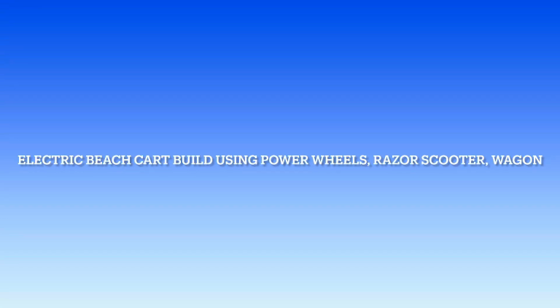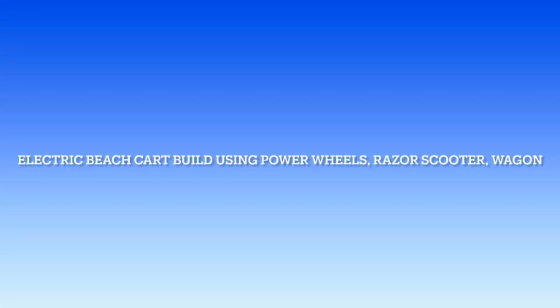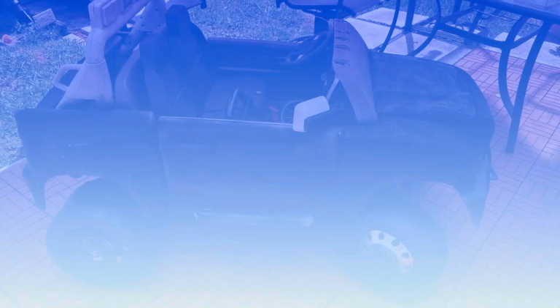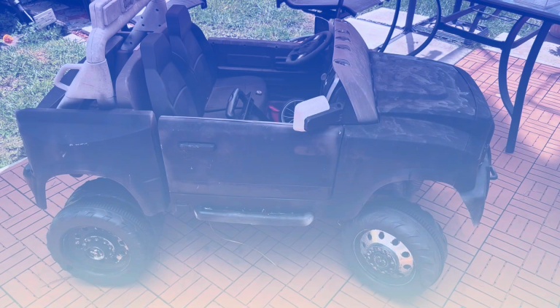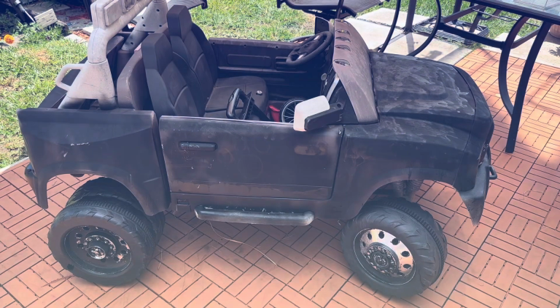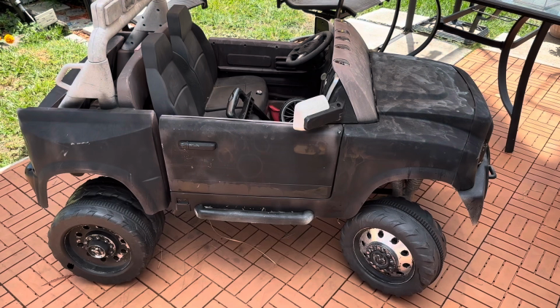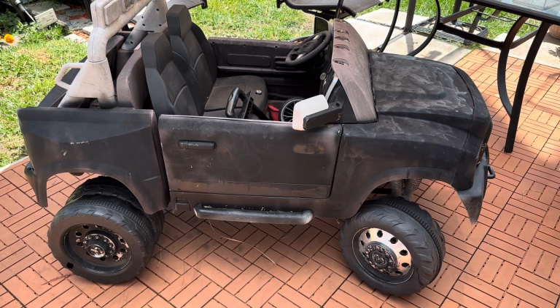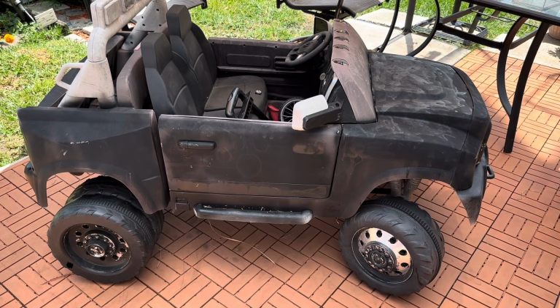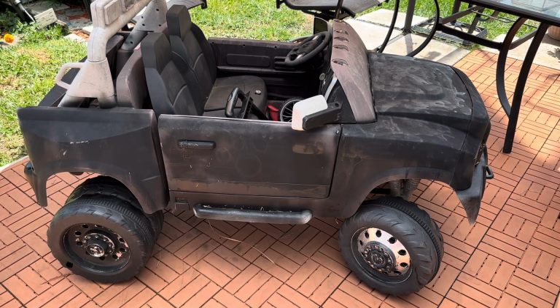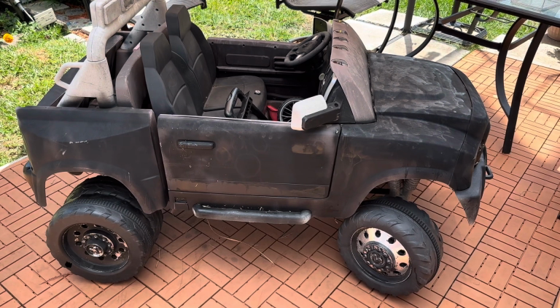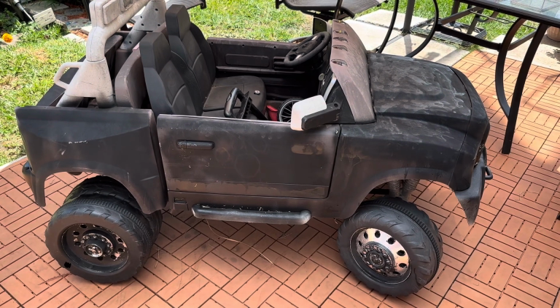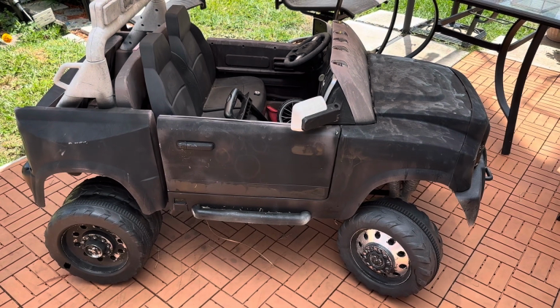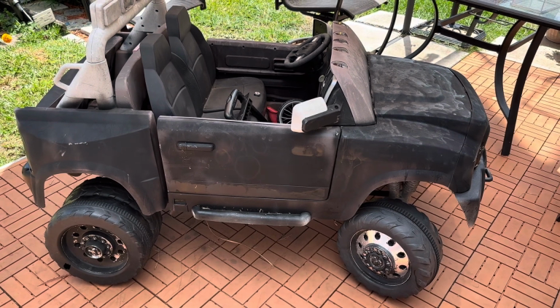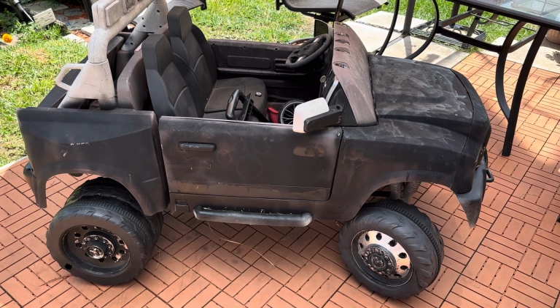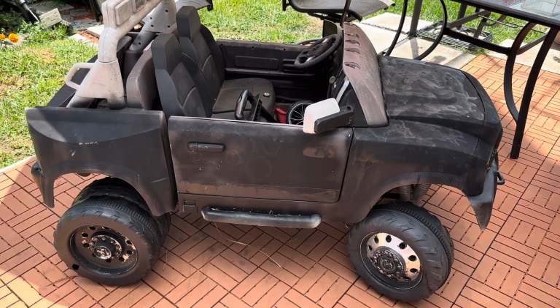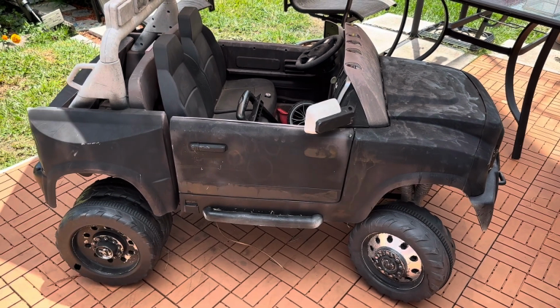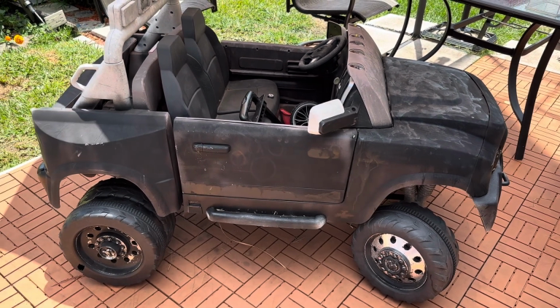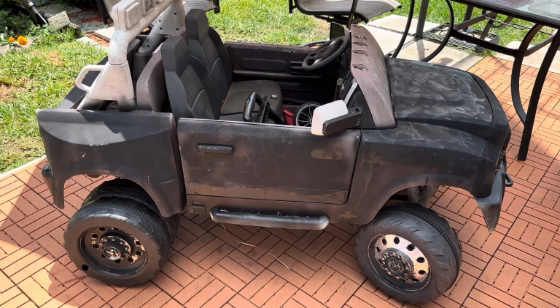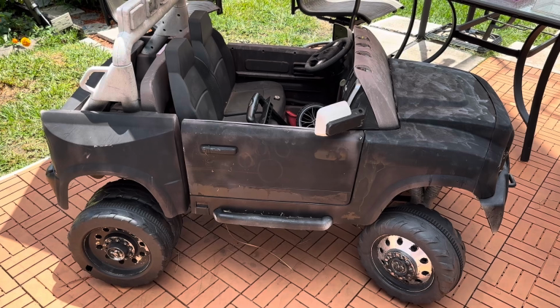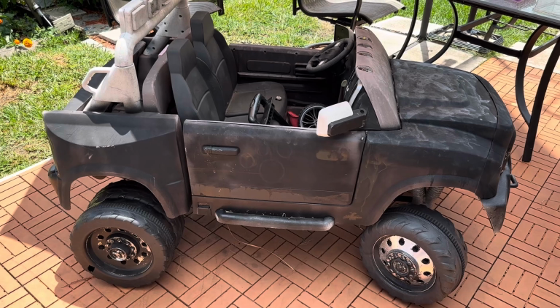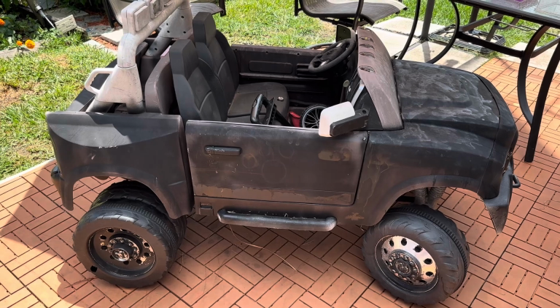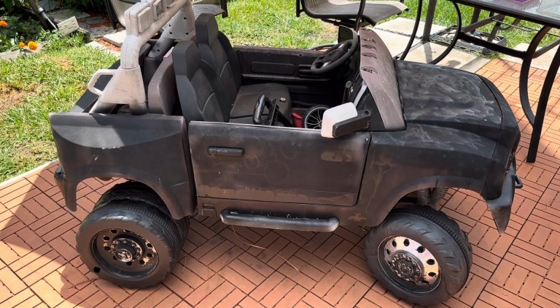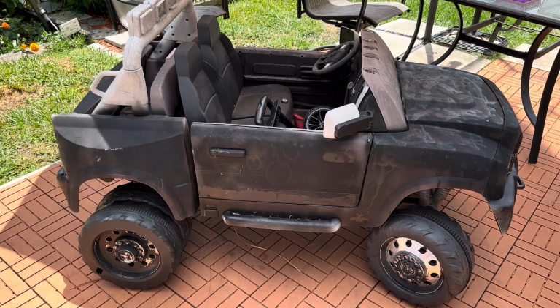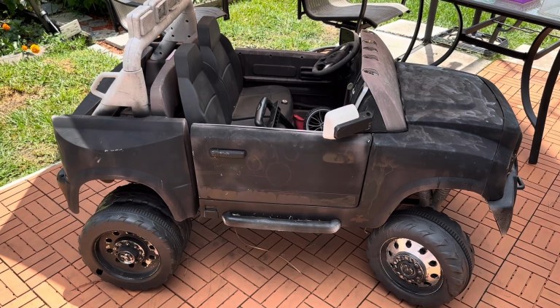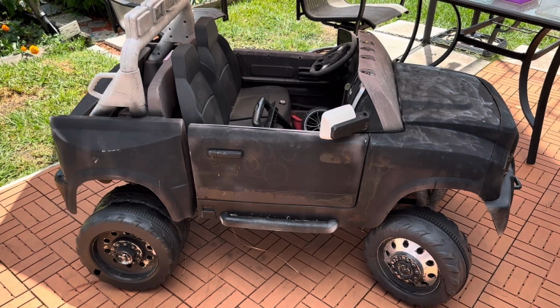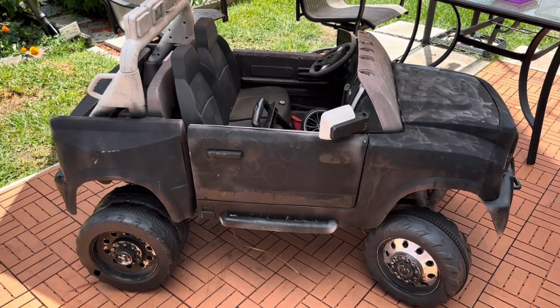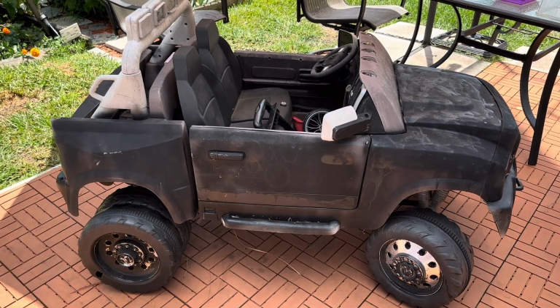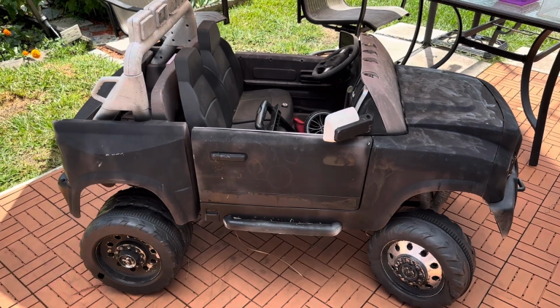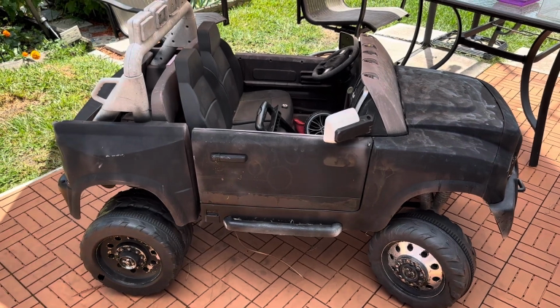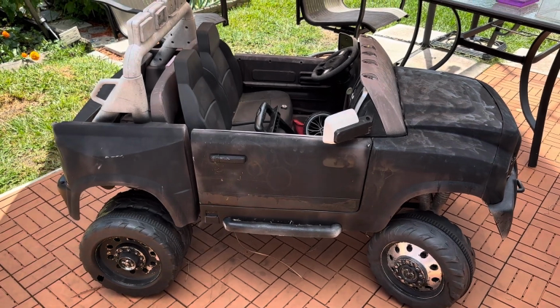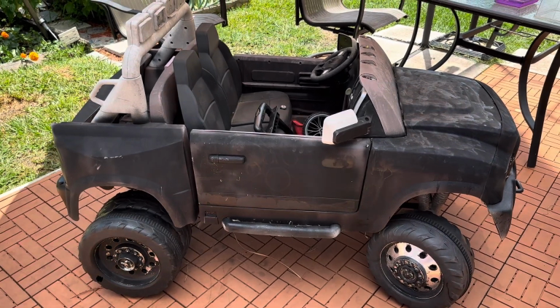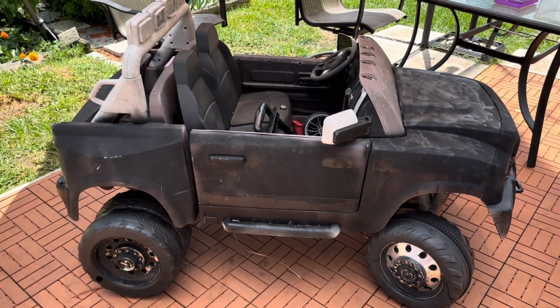Hello everyone, welcome back to DIY with Dewey. Today we are trying to make a beach cart.